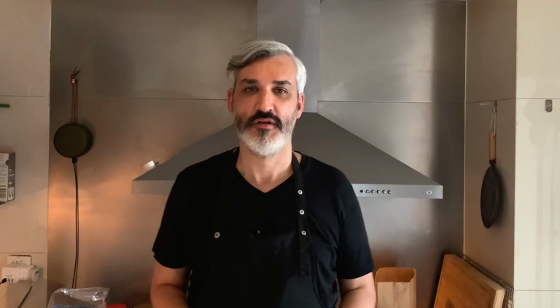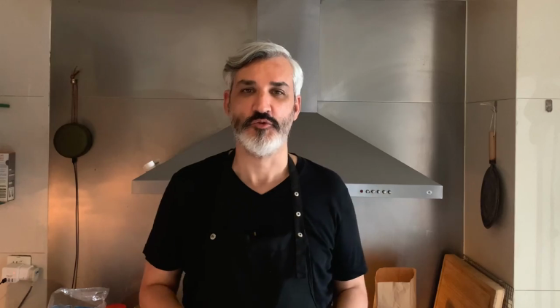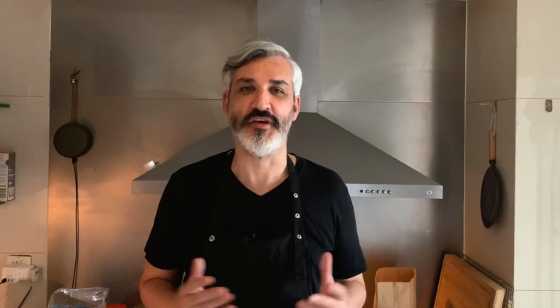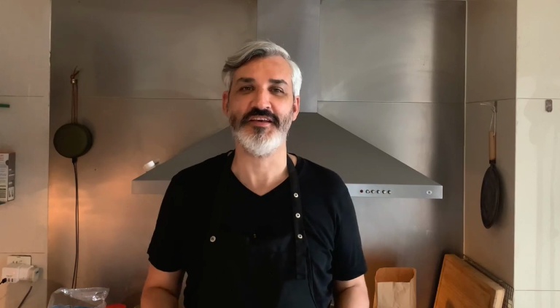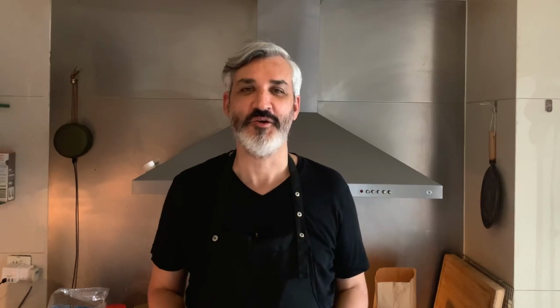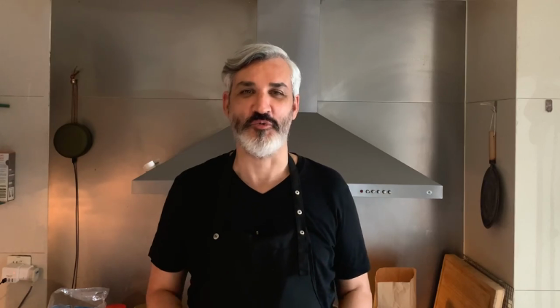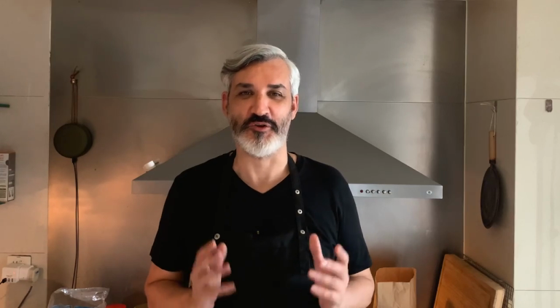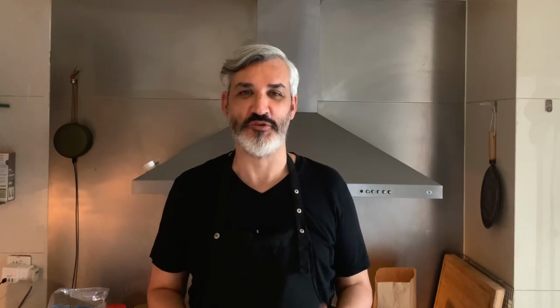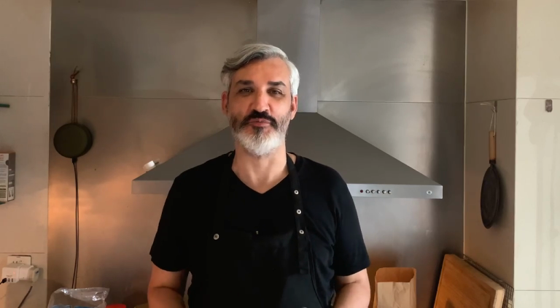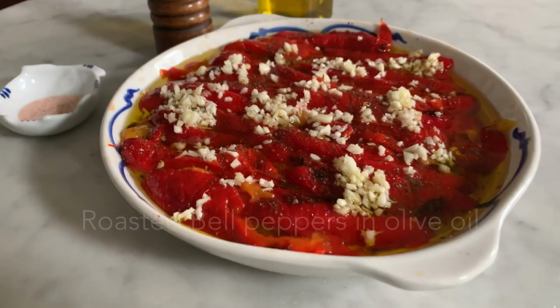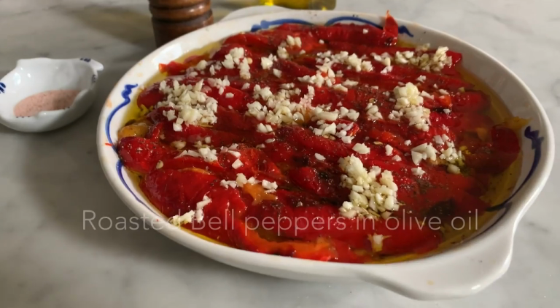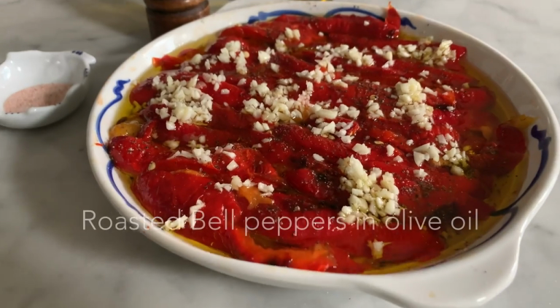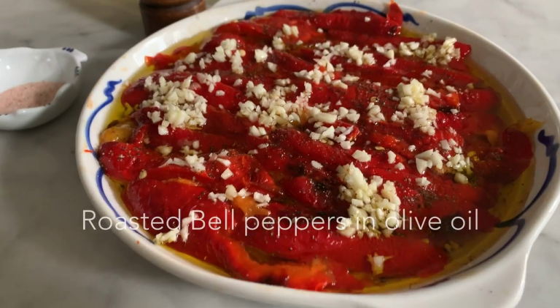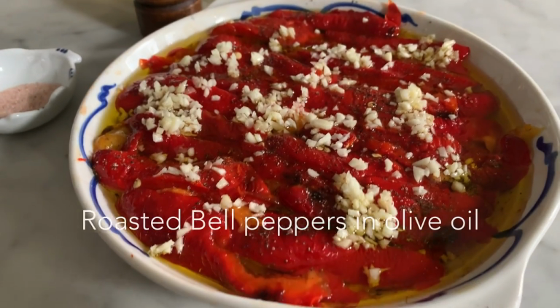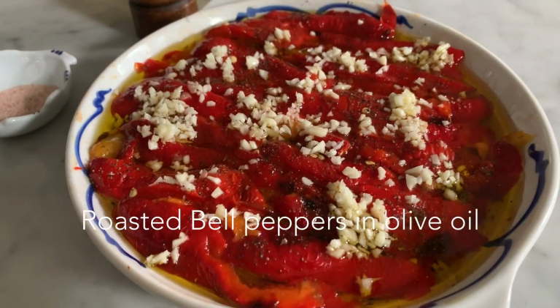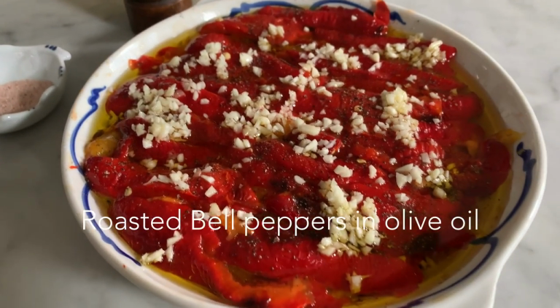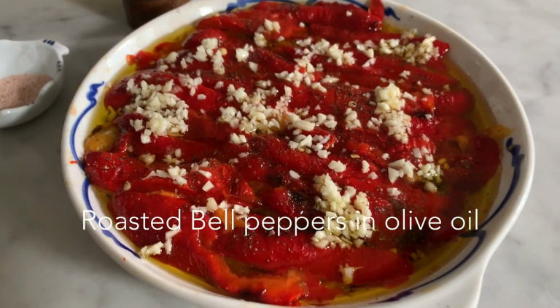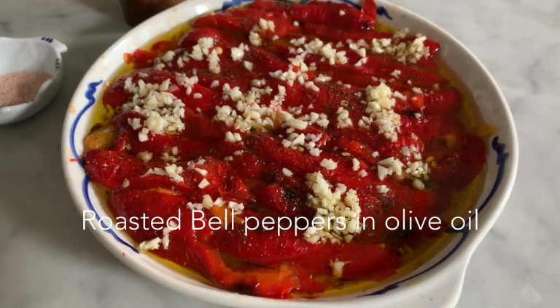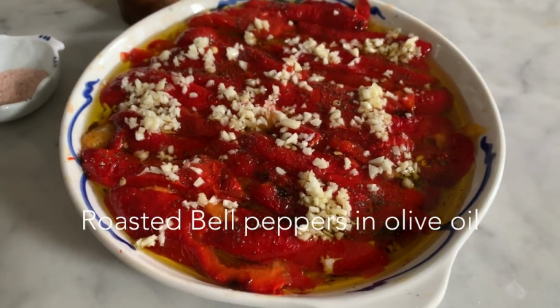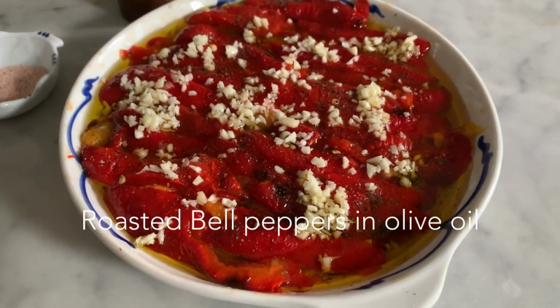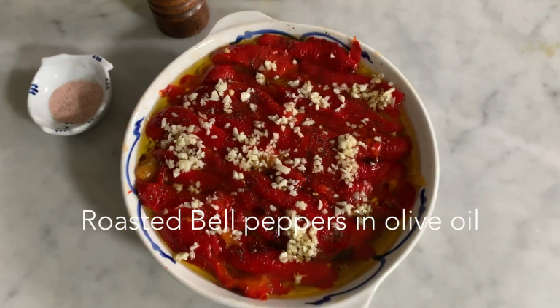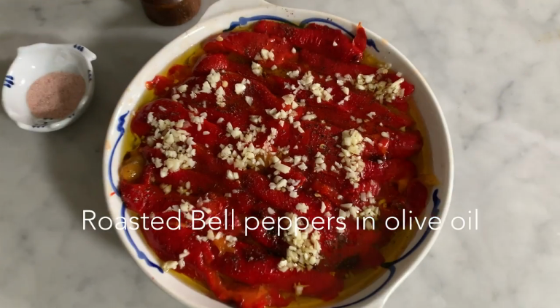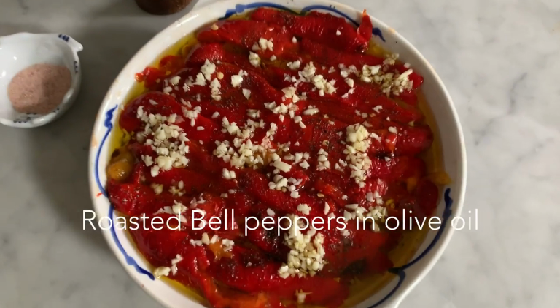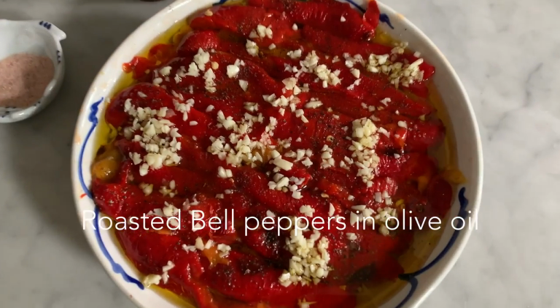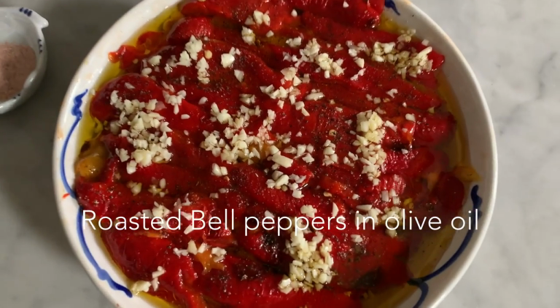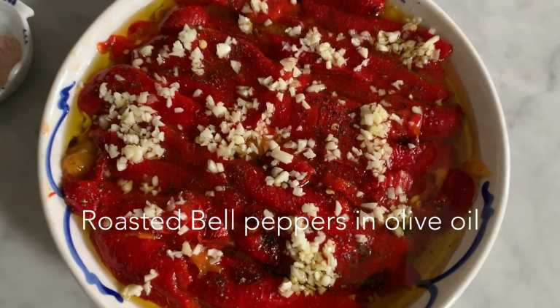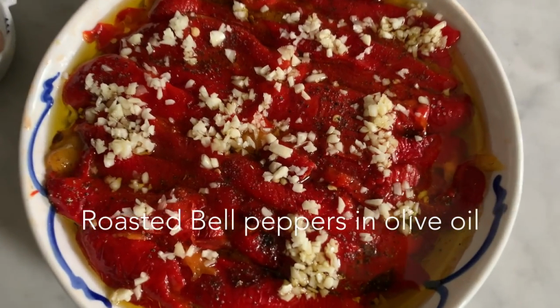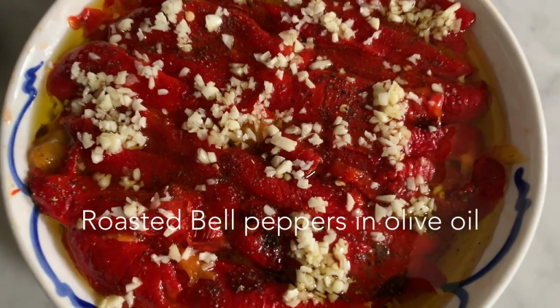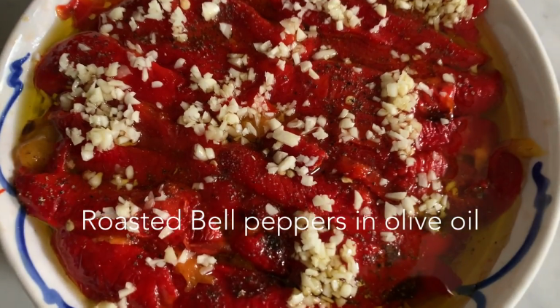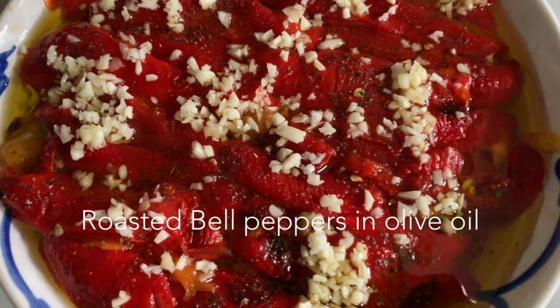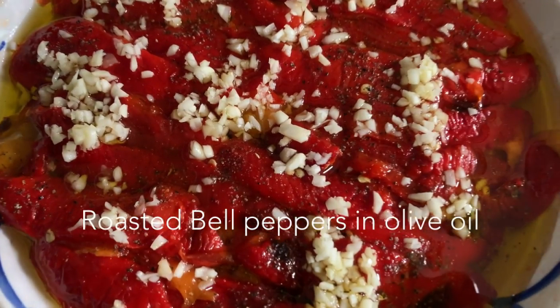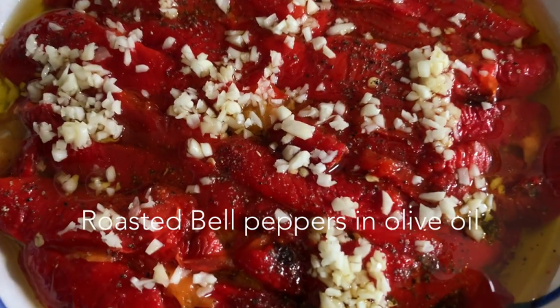Today we are going to make roast bell peppers marinated in garlic and olive oil.